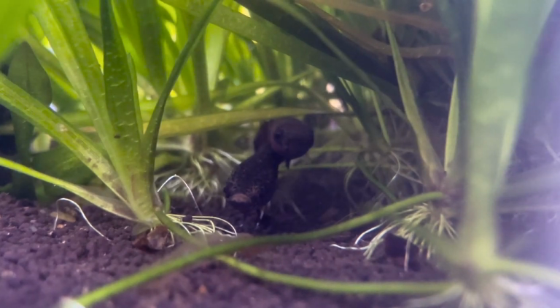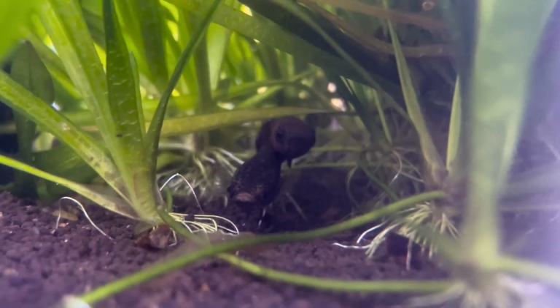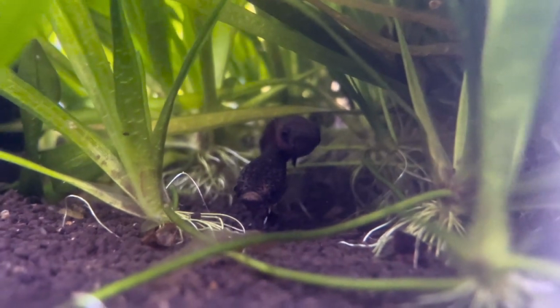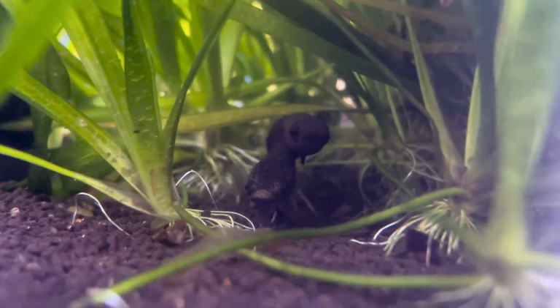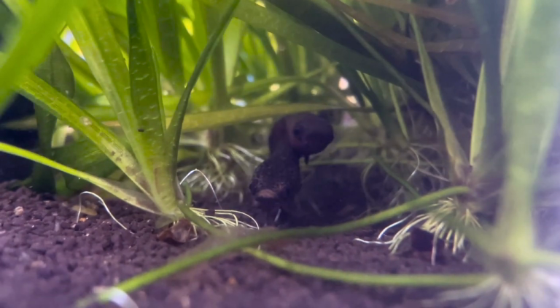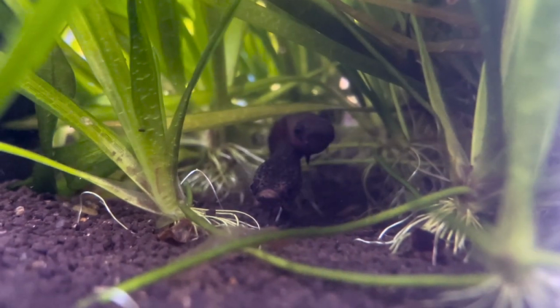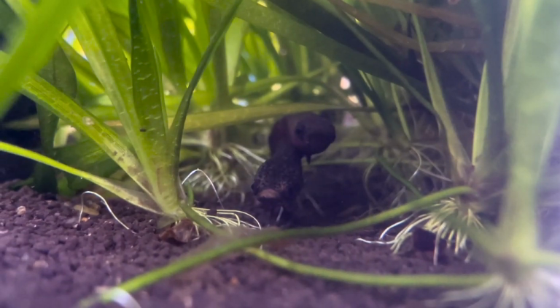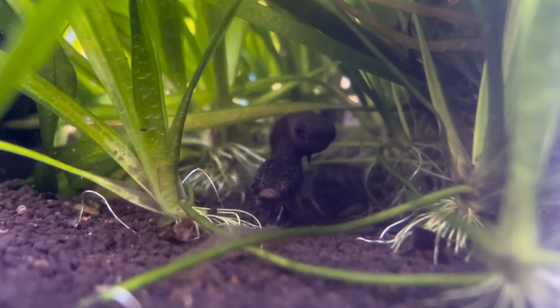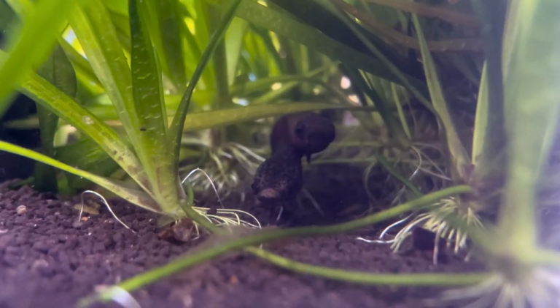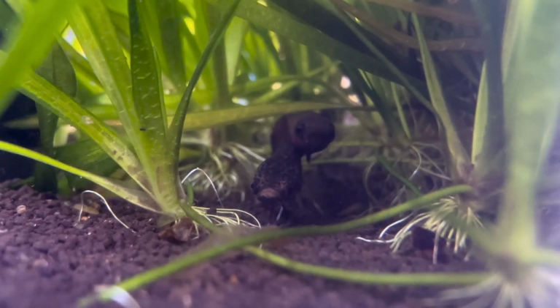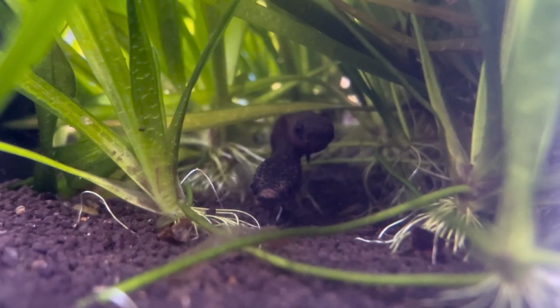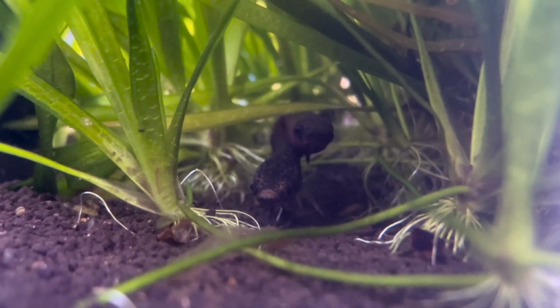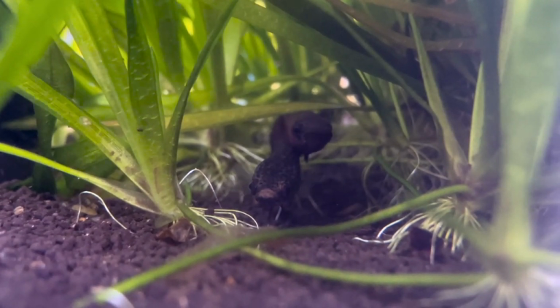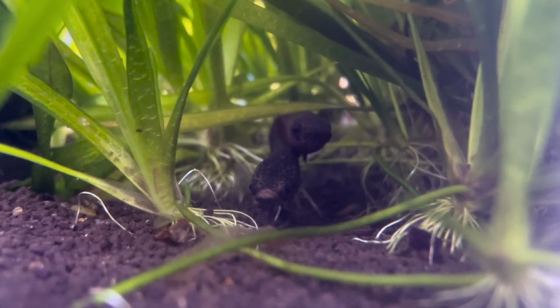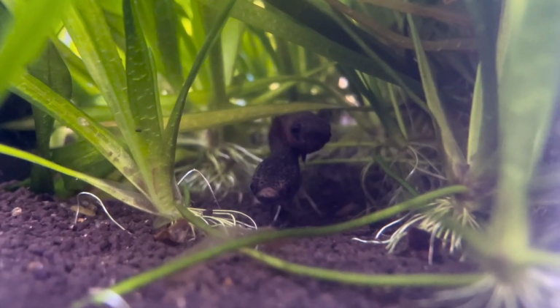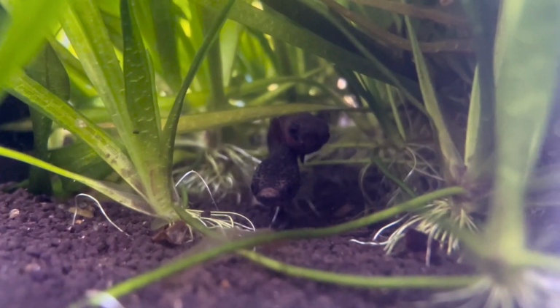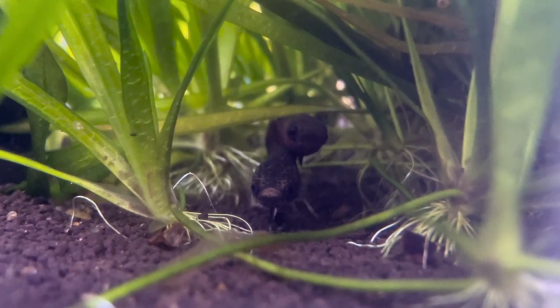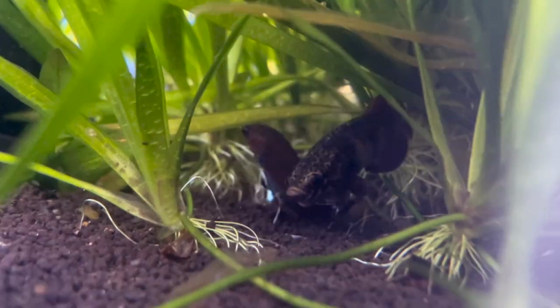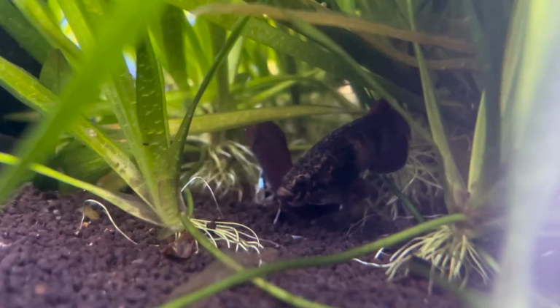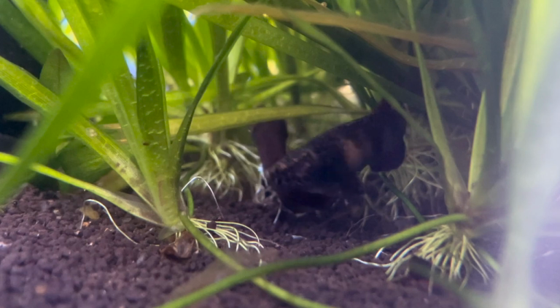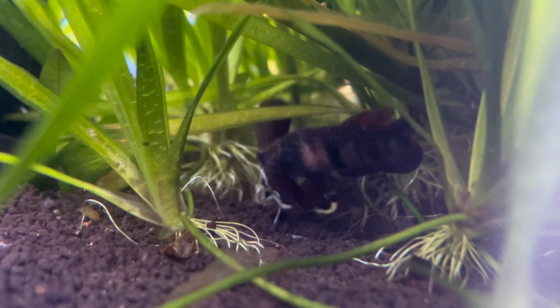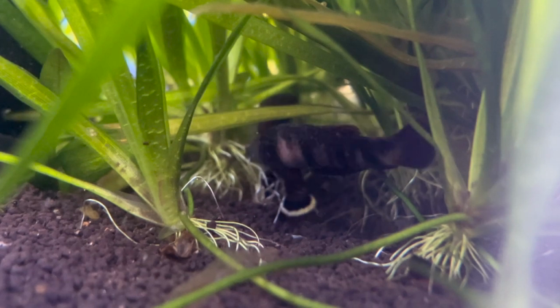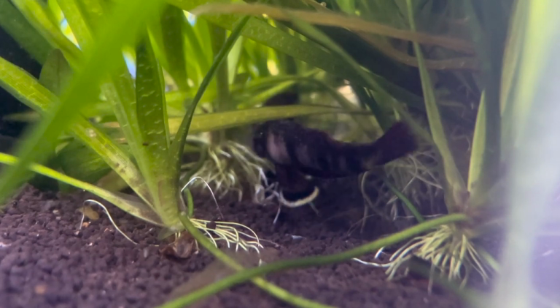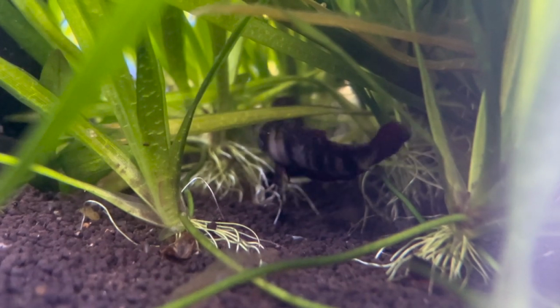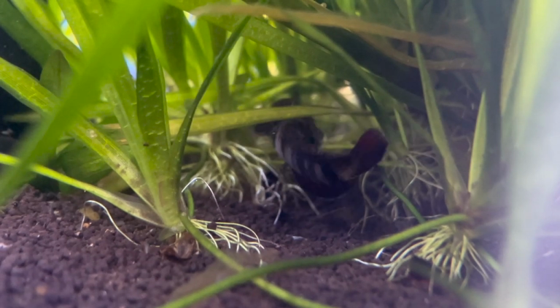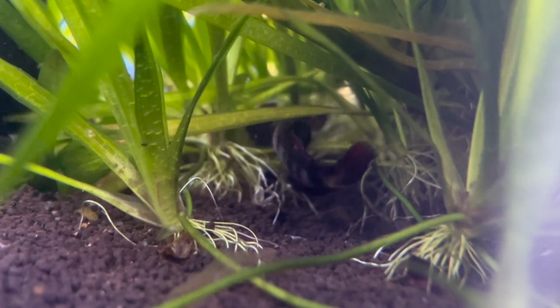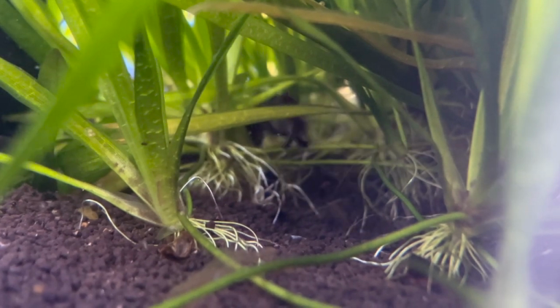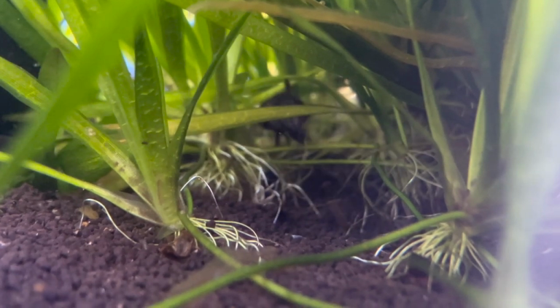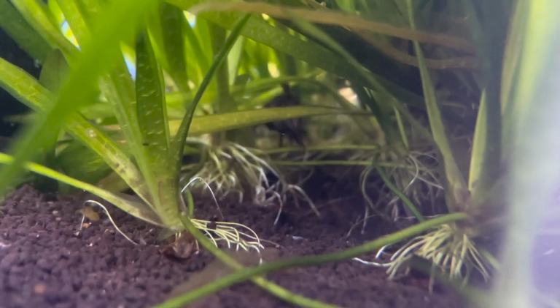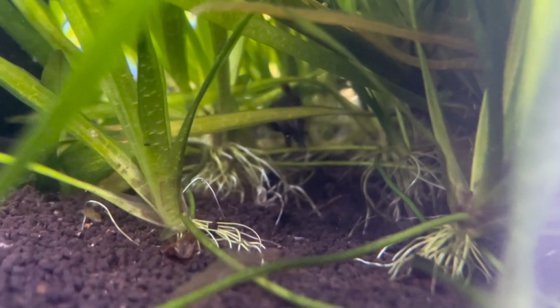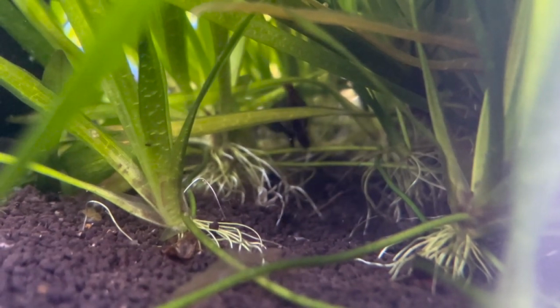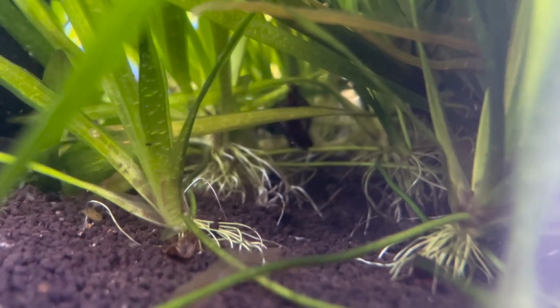I just threw in some daphnia so they're probably checking it out. Oh, looks like they're doing the mating dance over there.